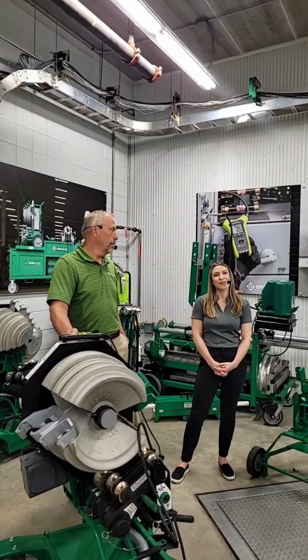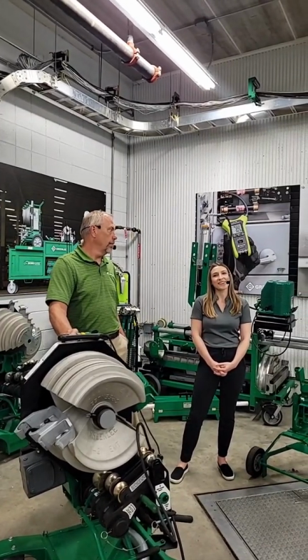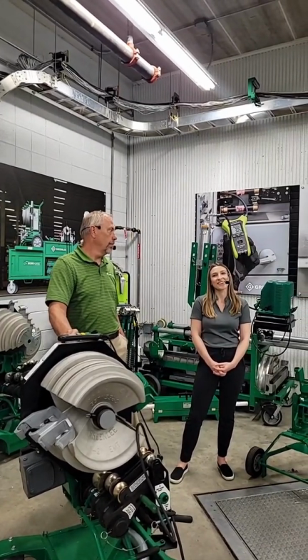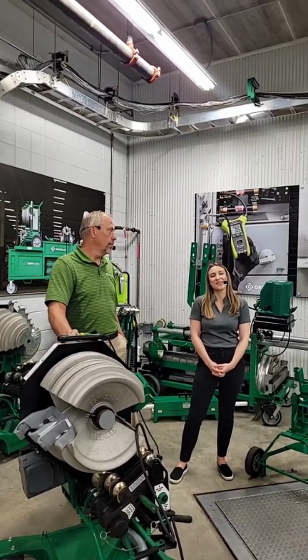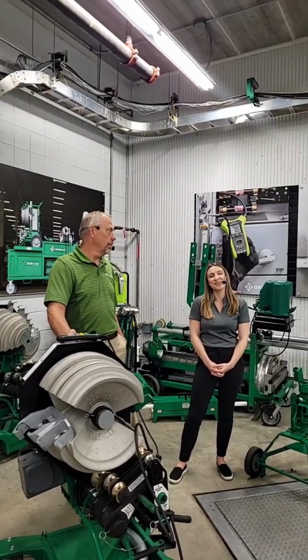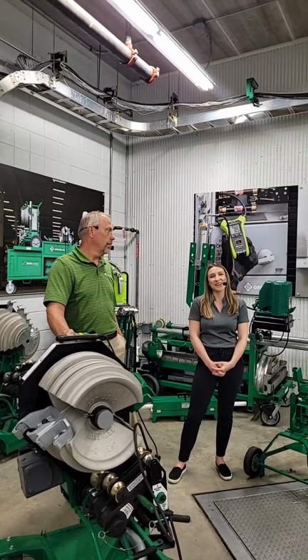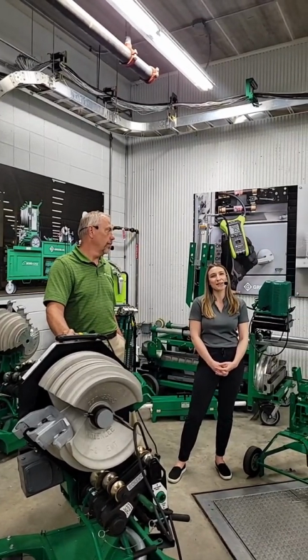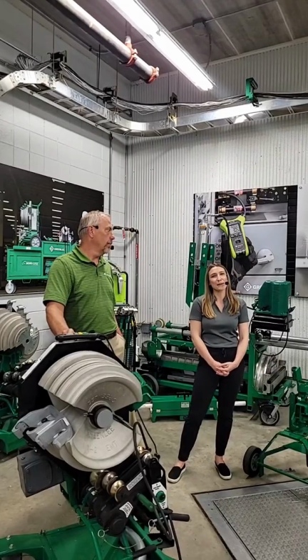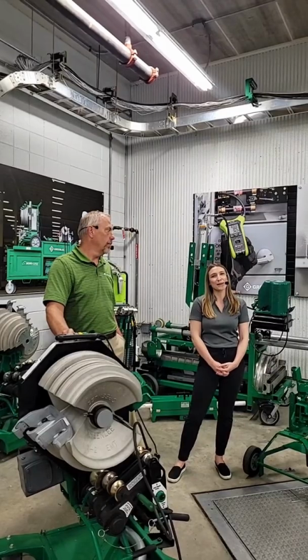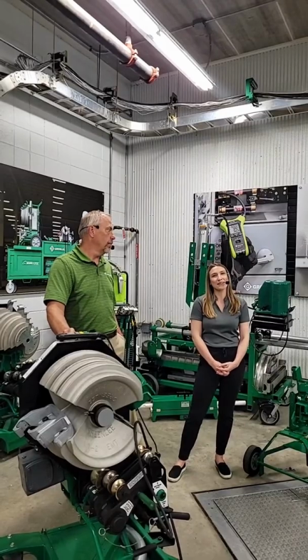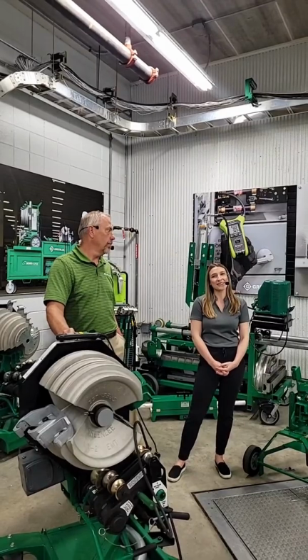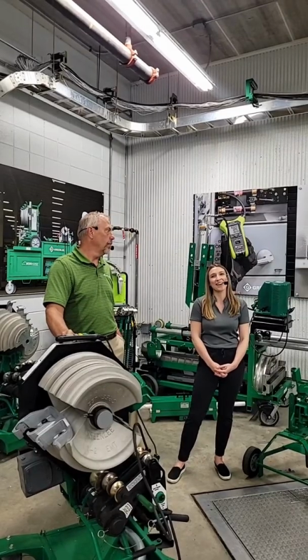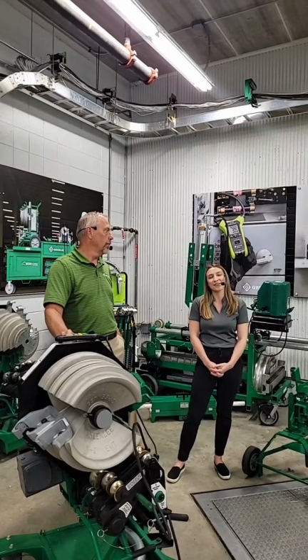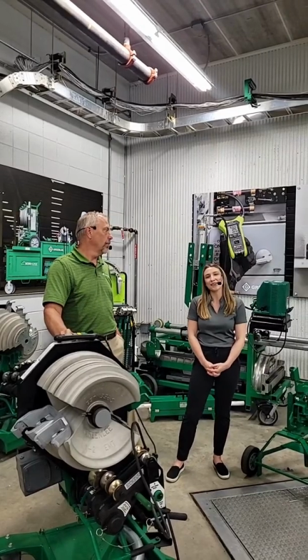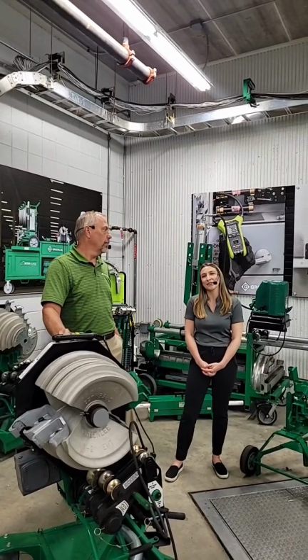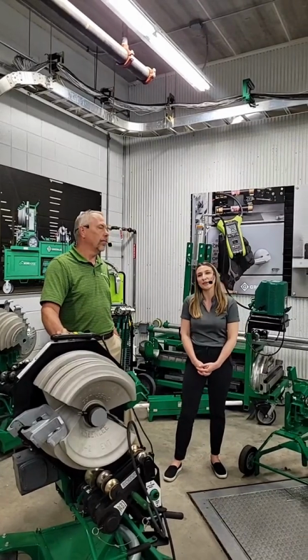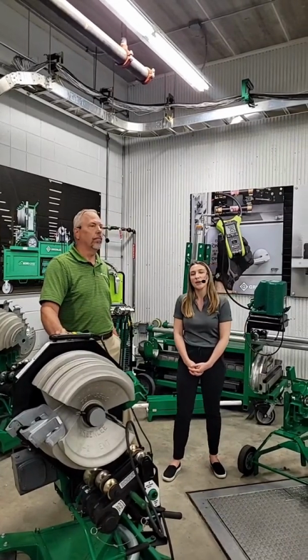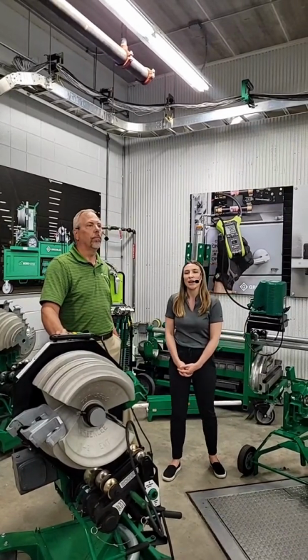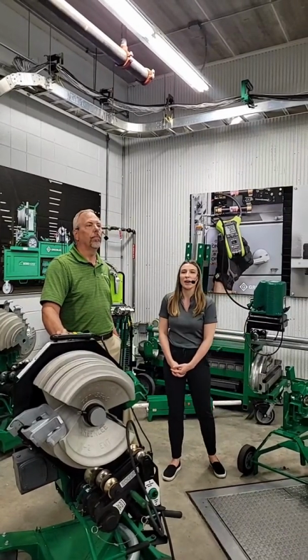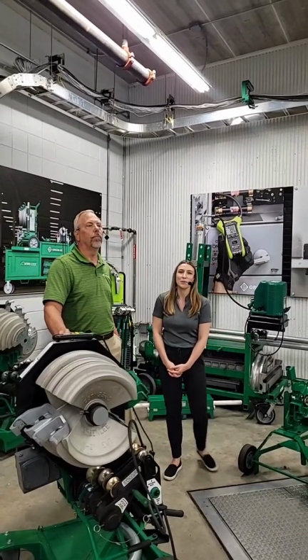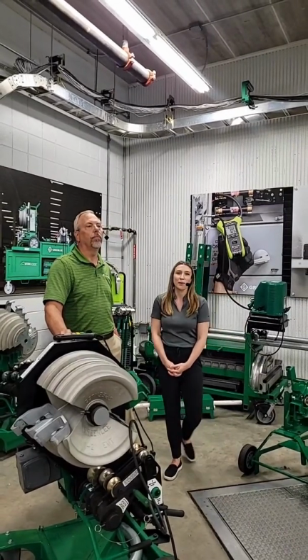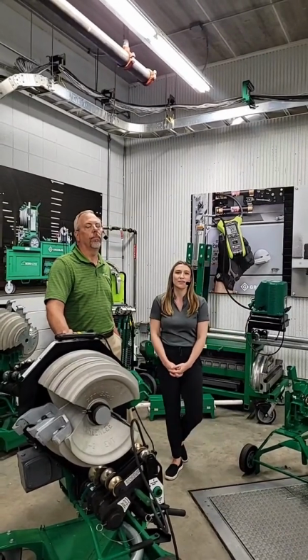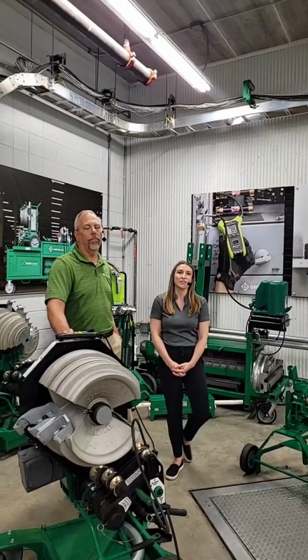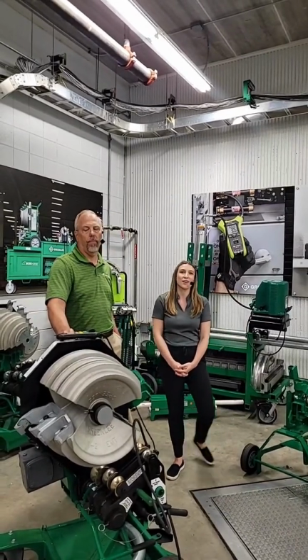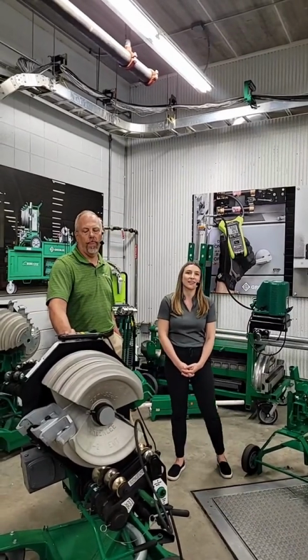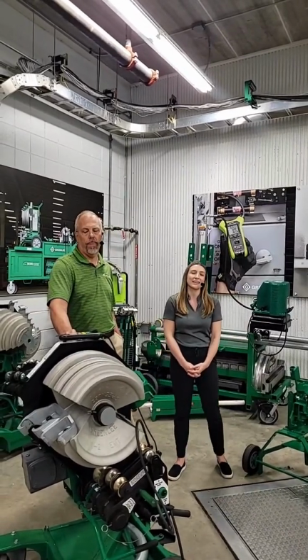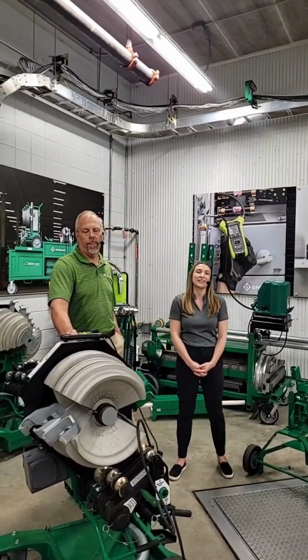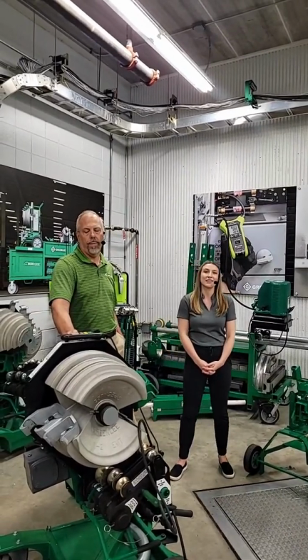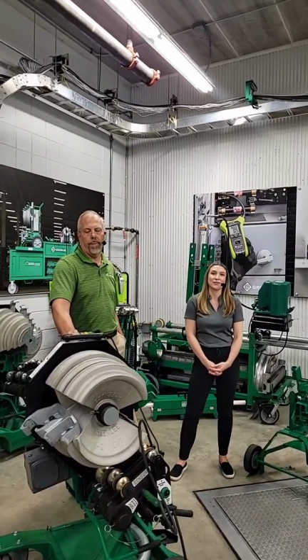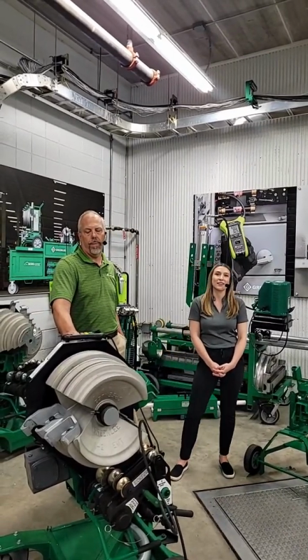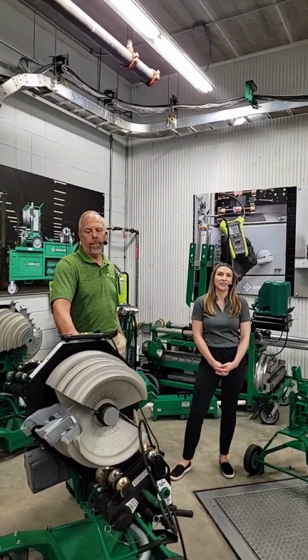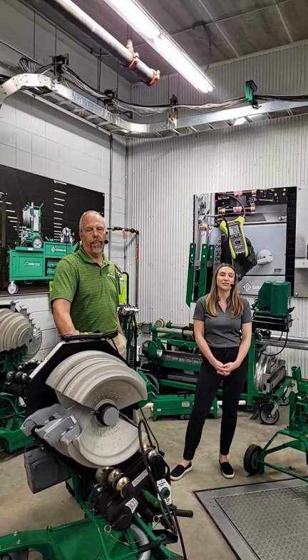Another question: where does Greenlee manufacture their benders? A lot of our components are in Illinois — still made in the United States.